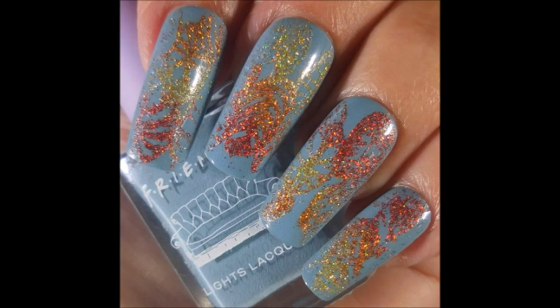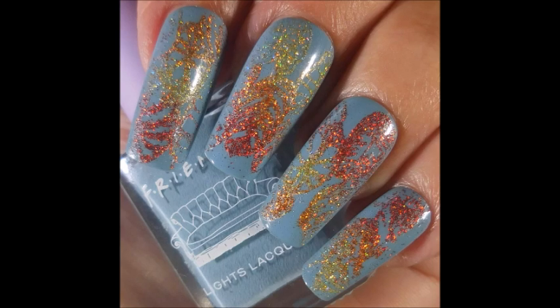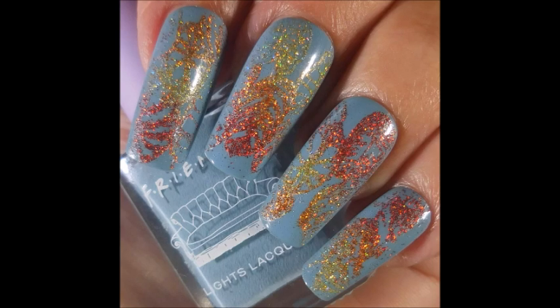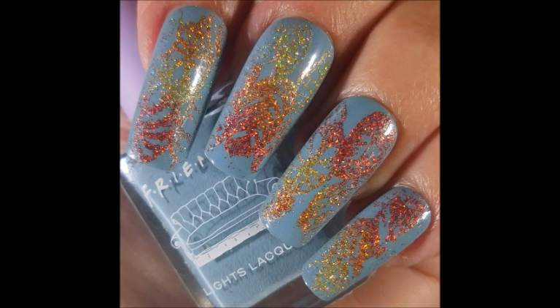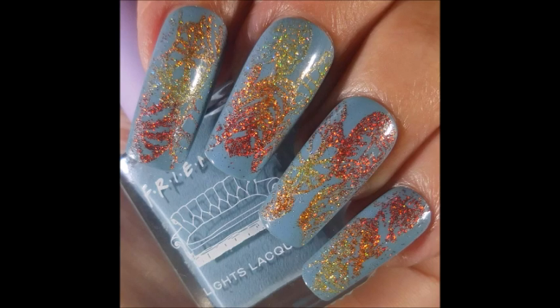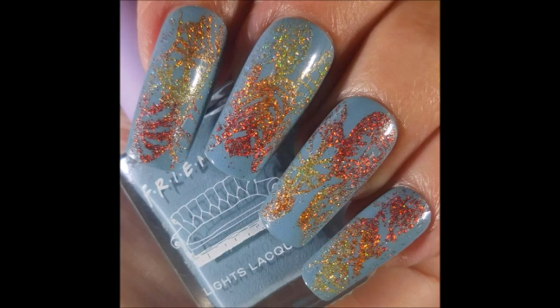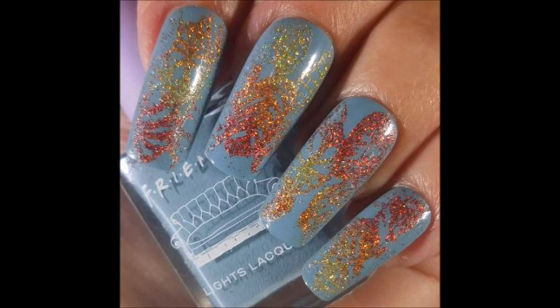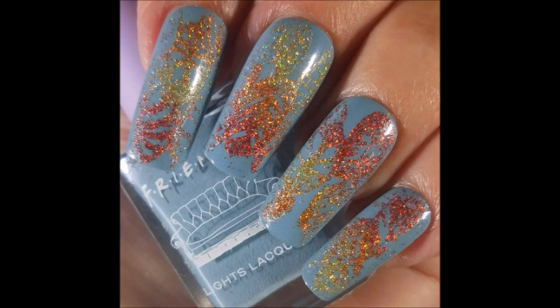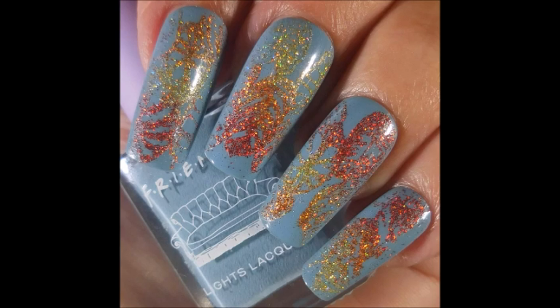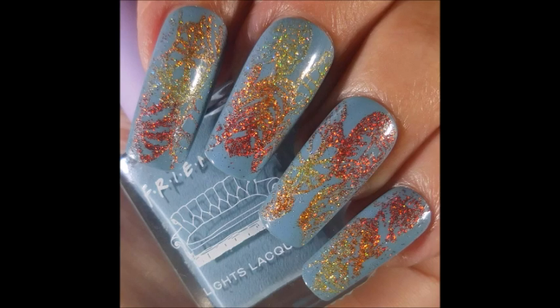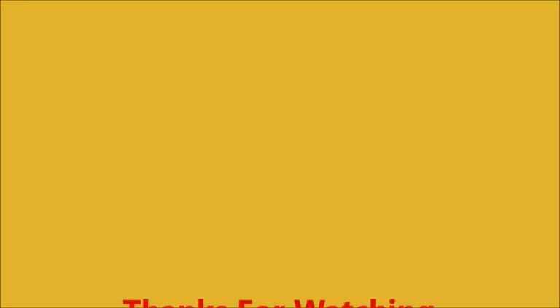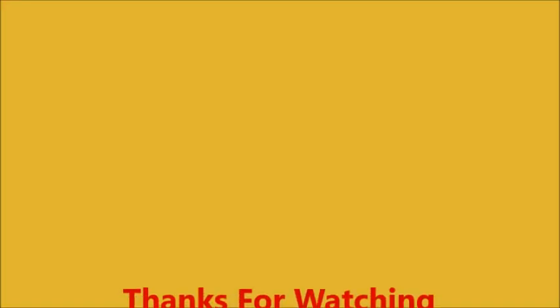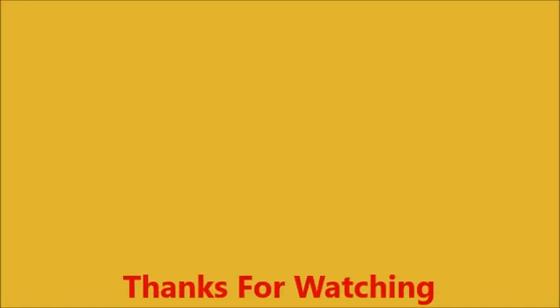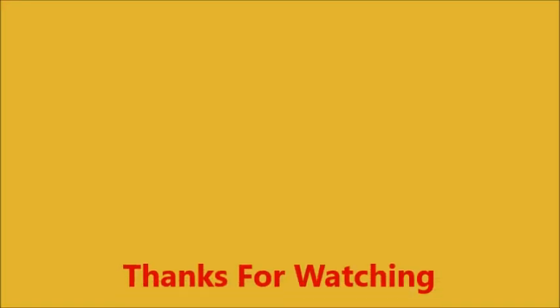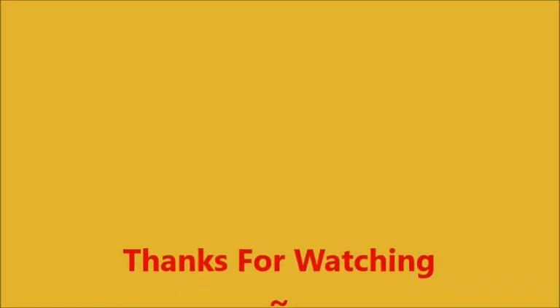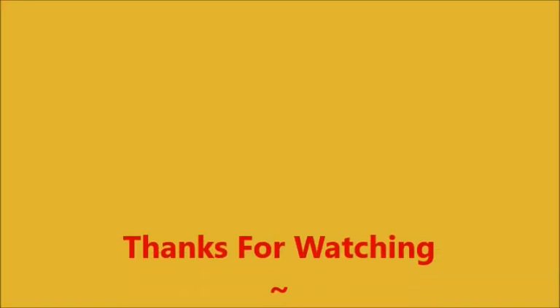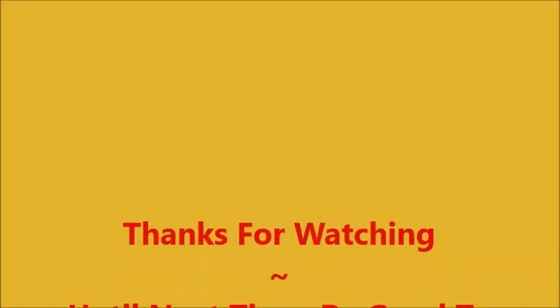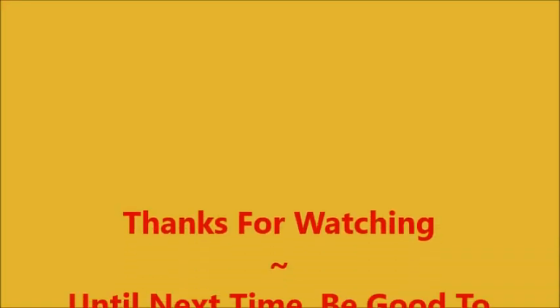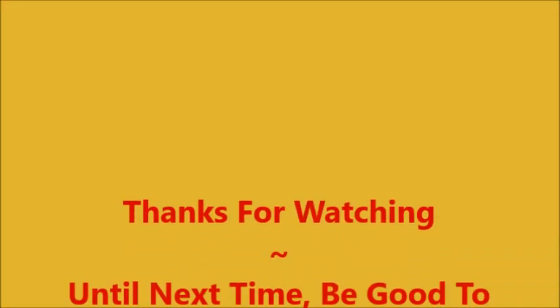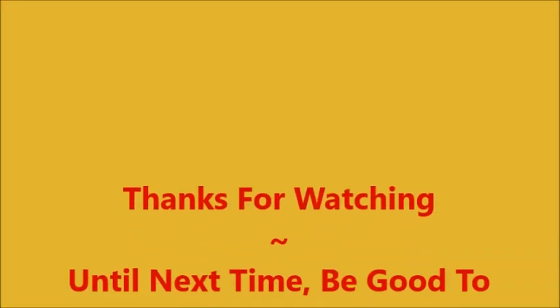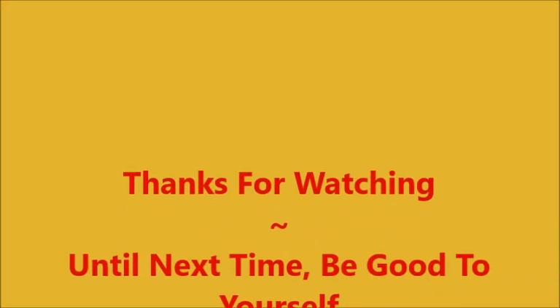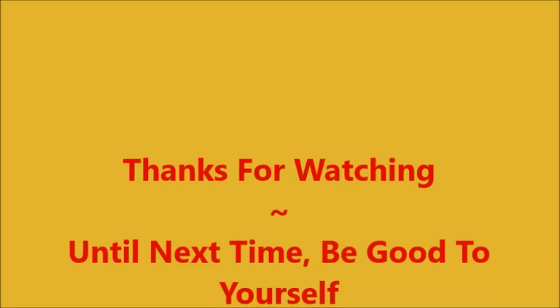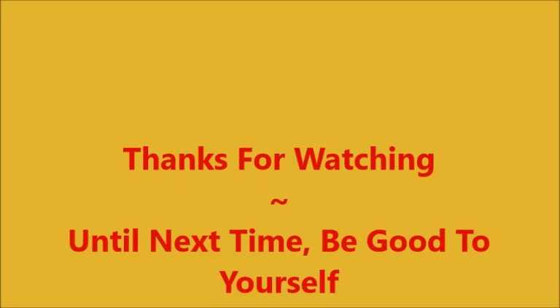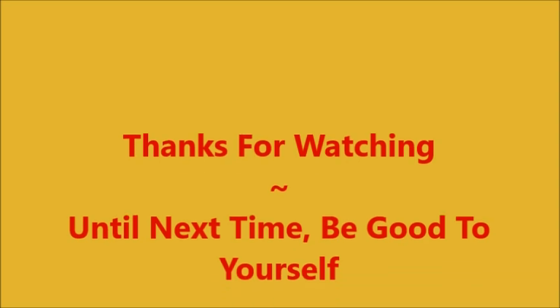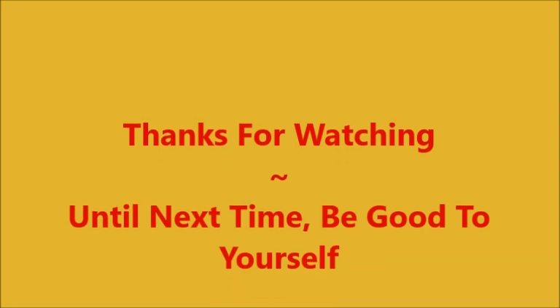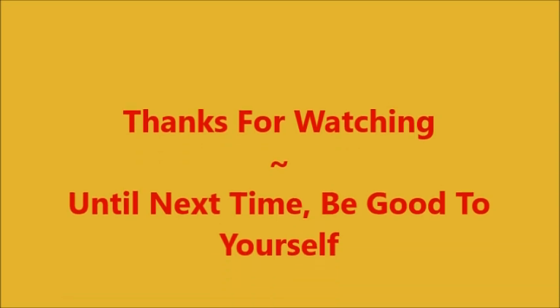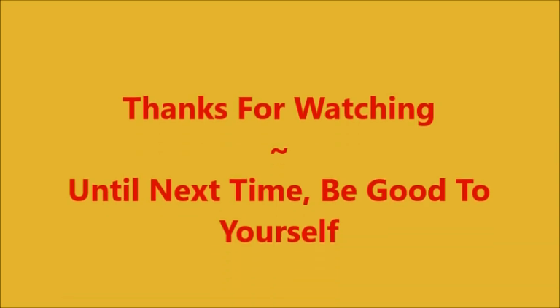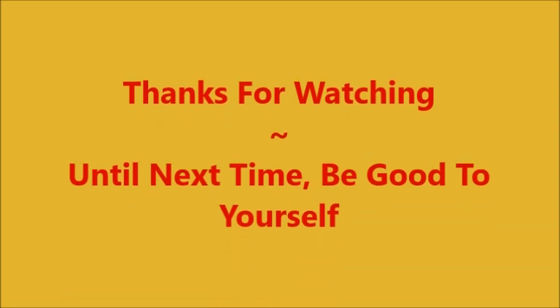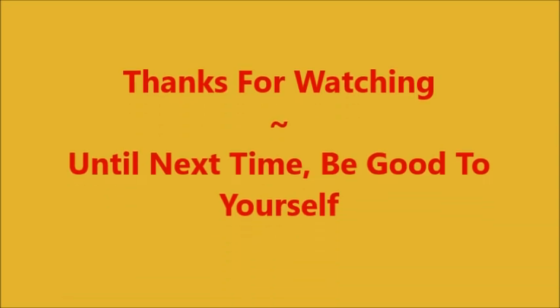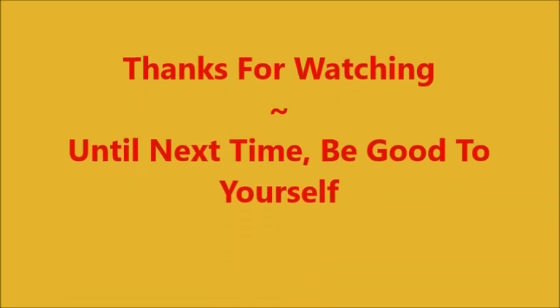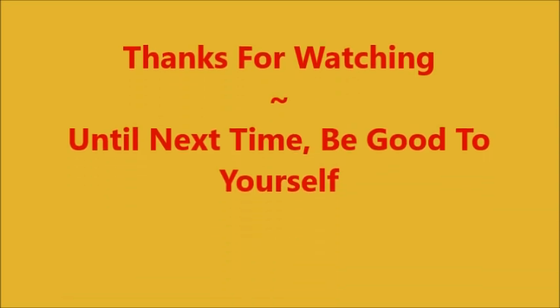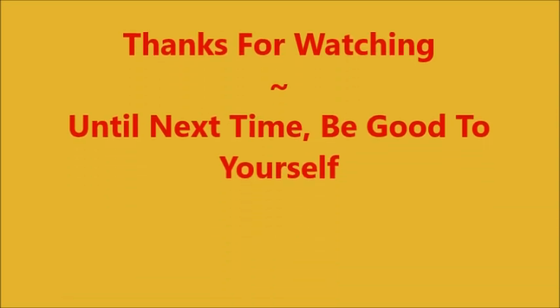I hope you enjoyed this one. I want to thank you for watching. Until next time, be good to yourself.